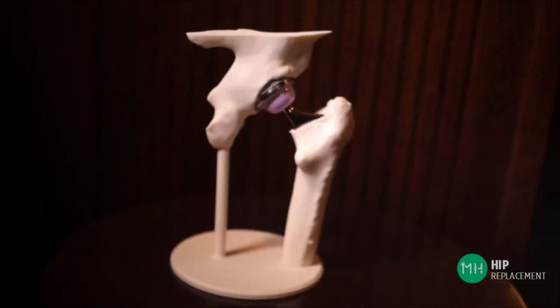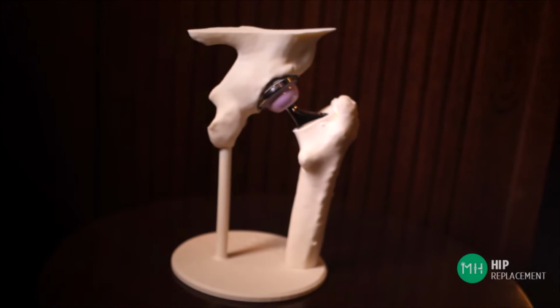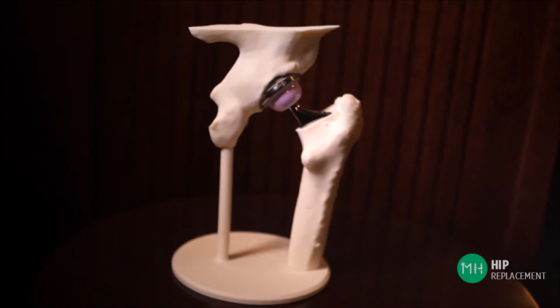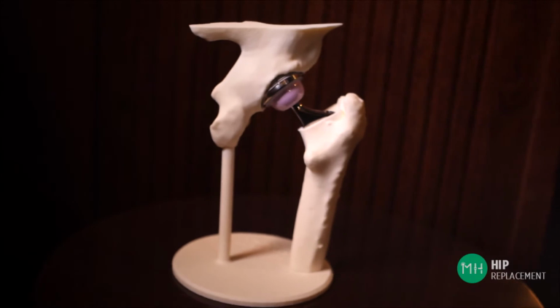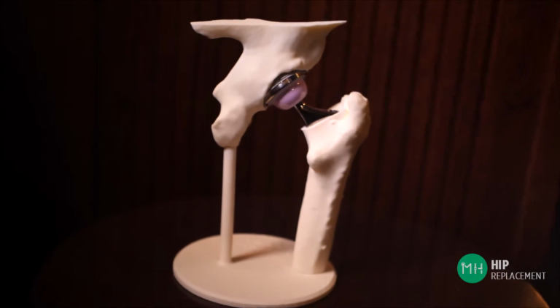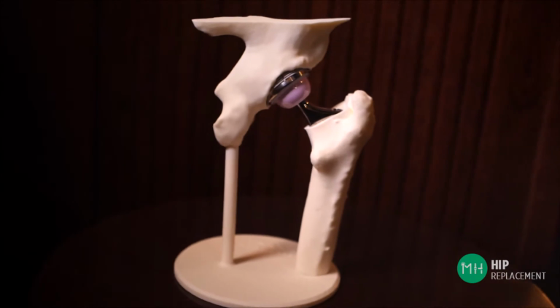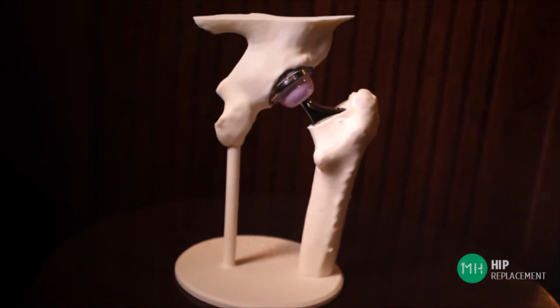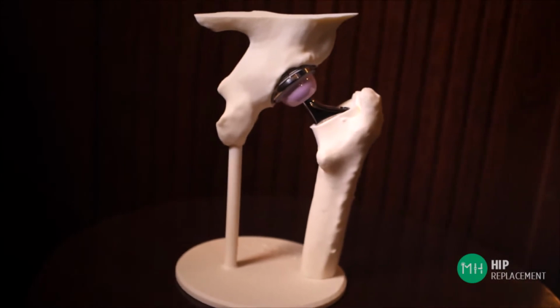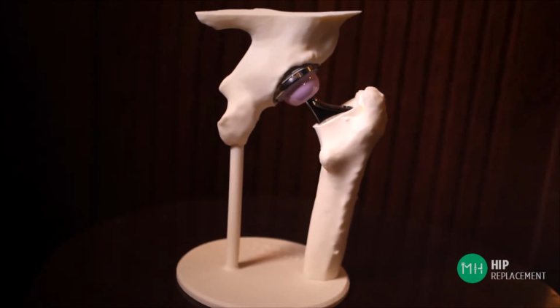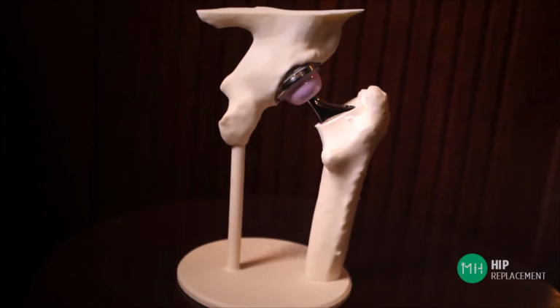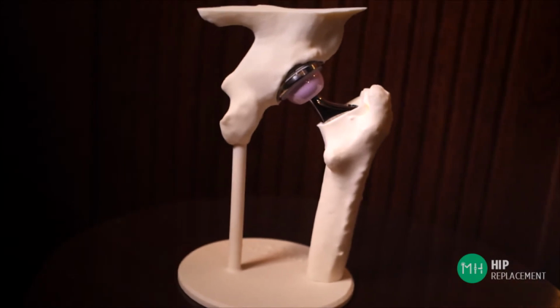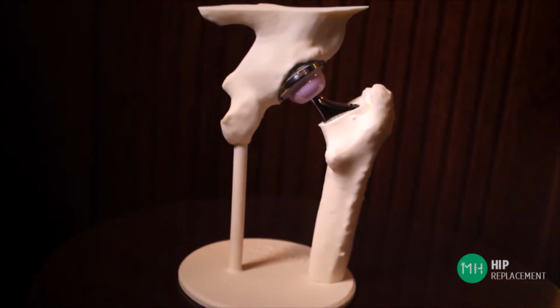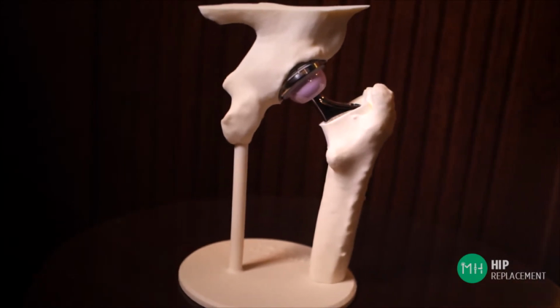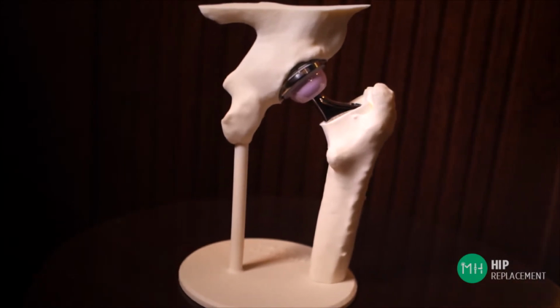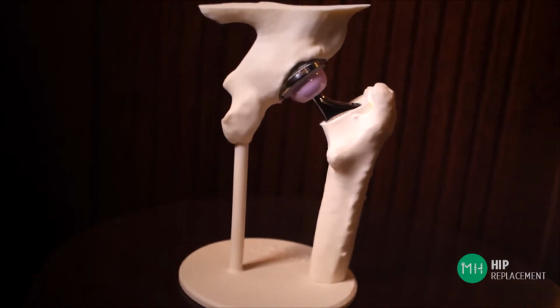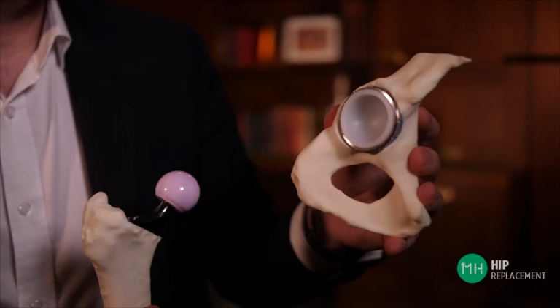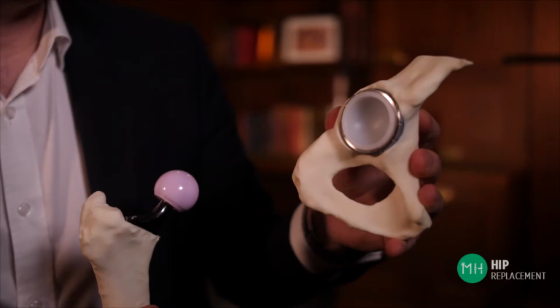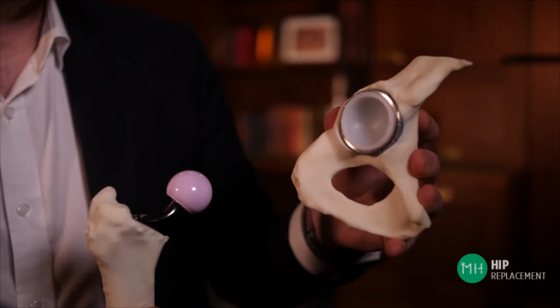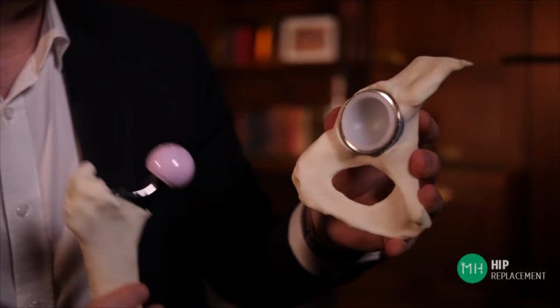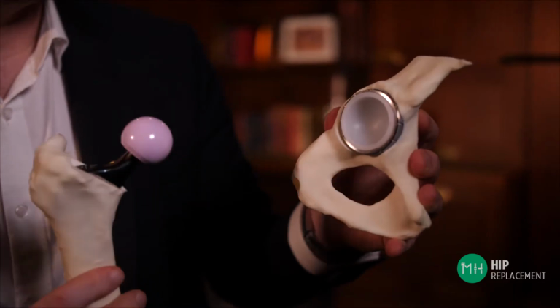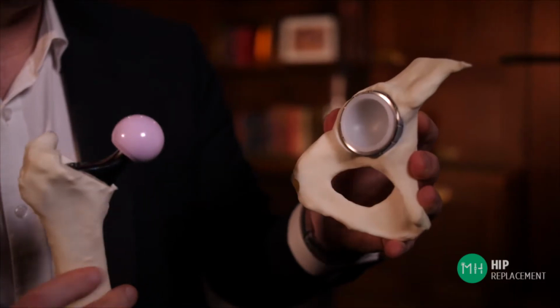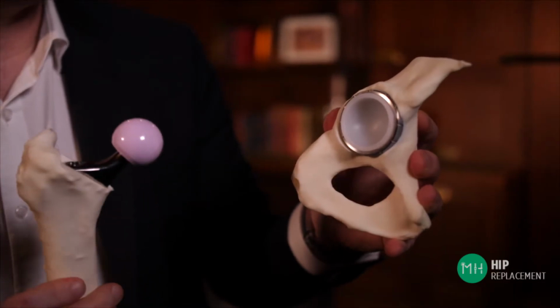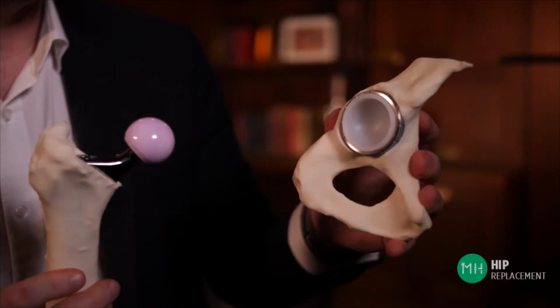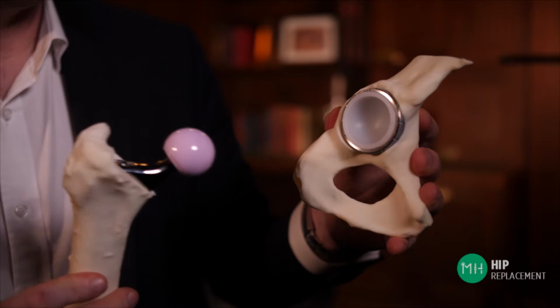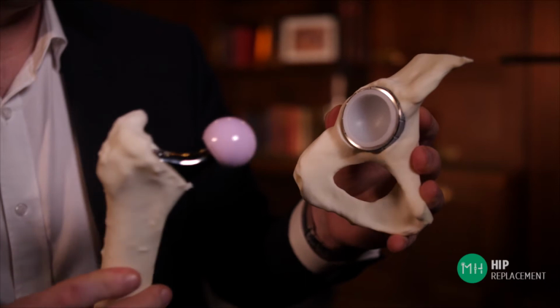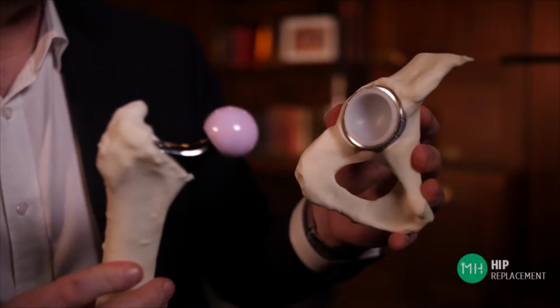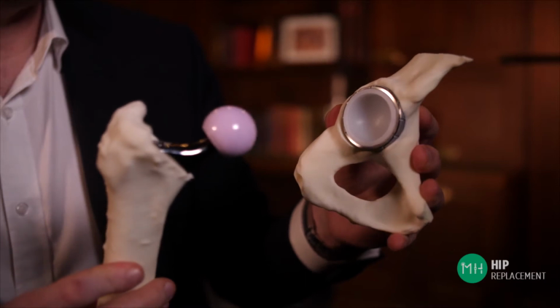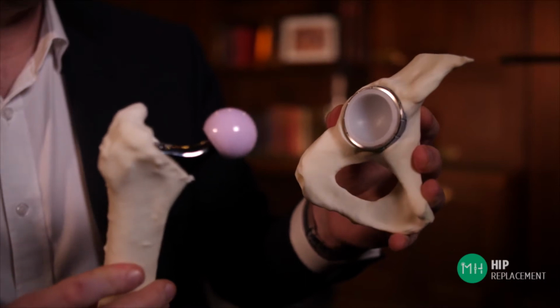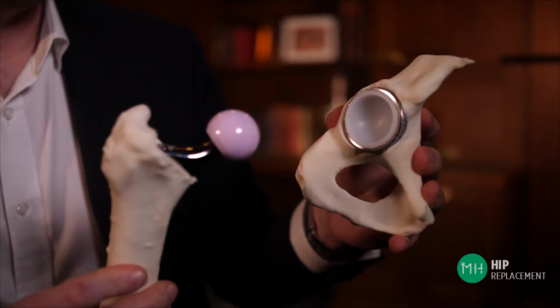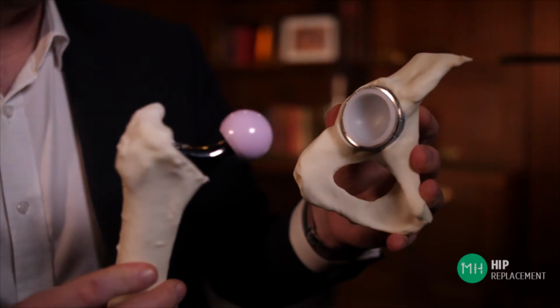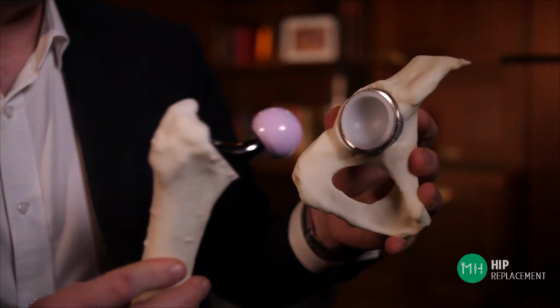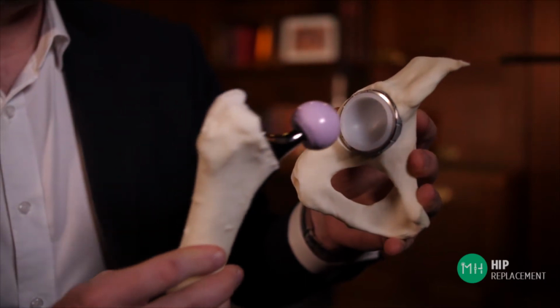So what actually is a hip replacement? In simple terms, it involves giving you a new ball and a new socket.